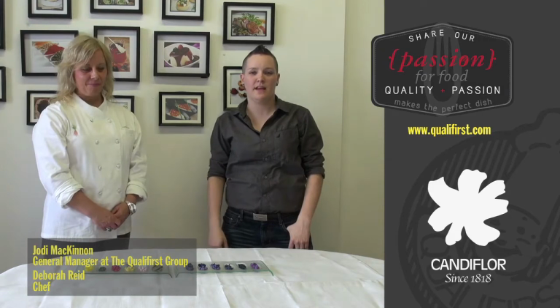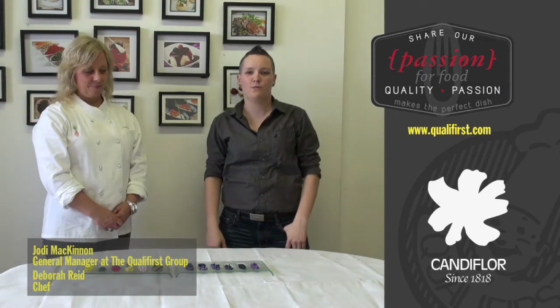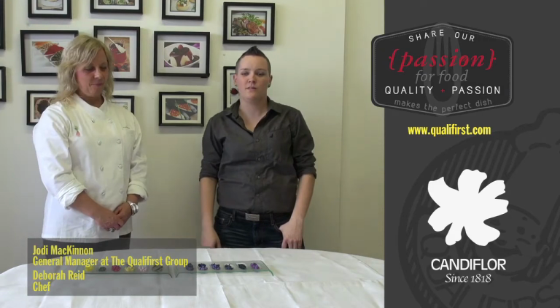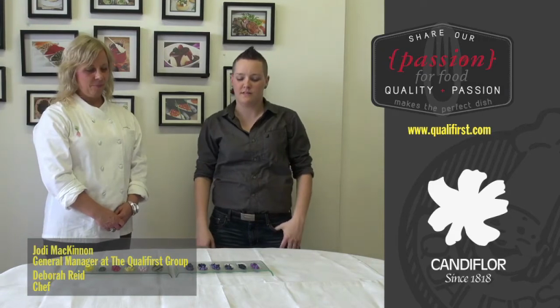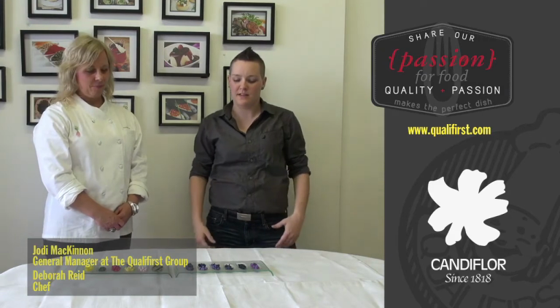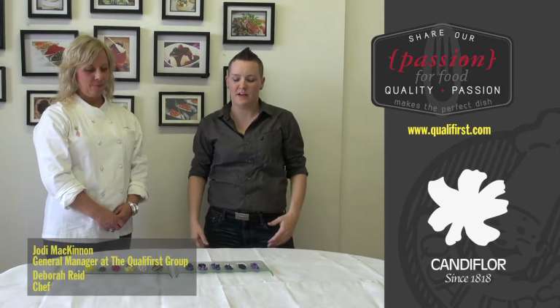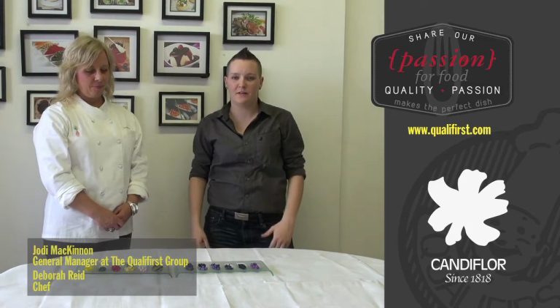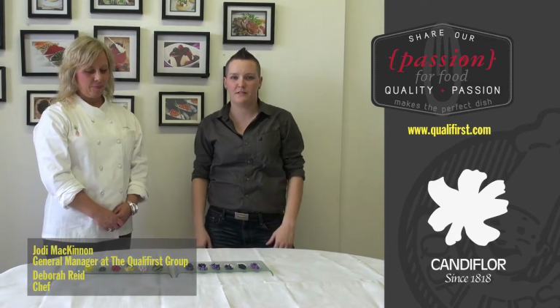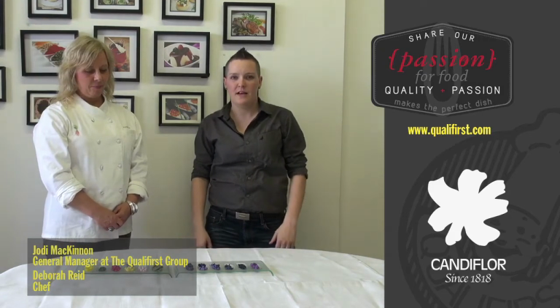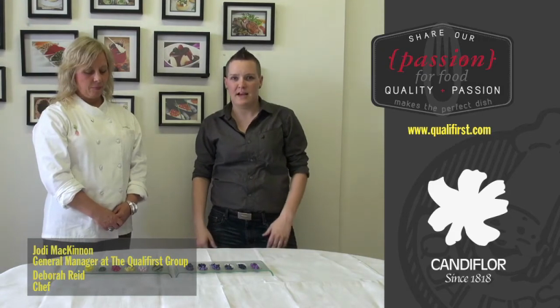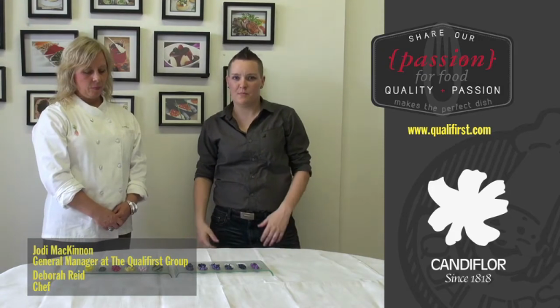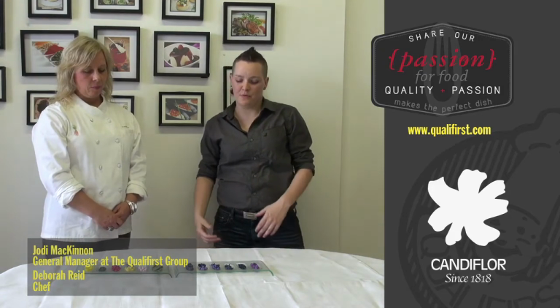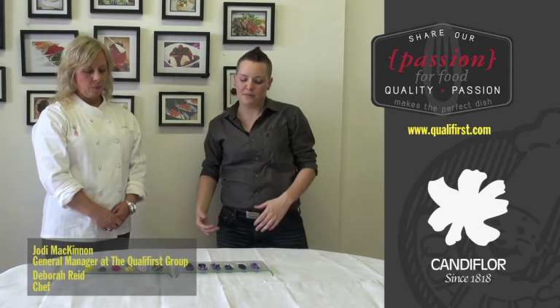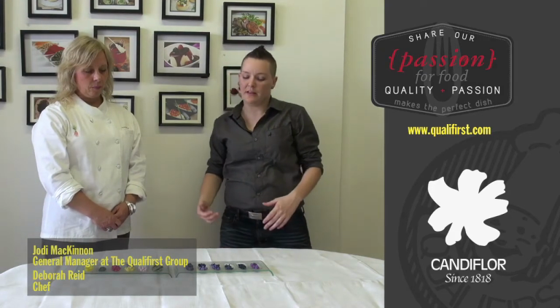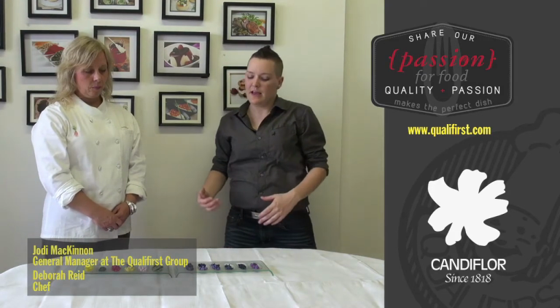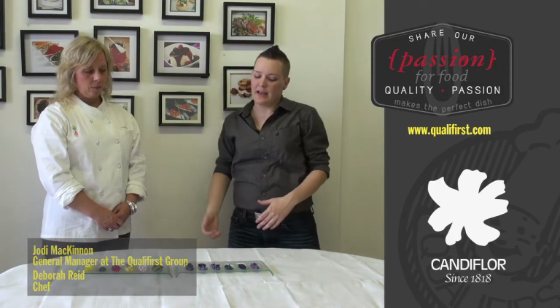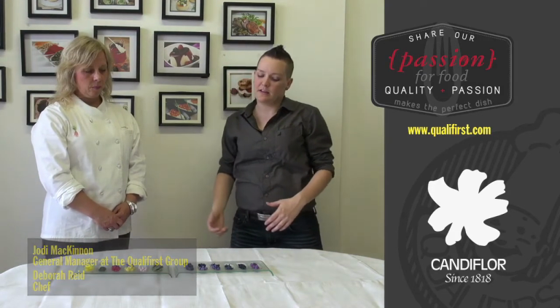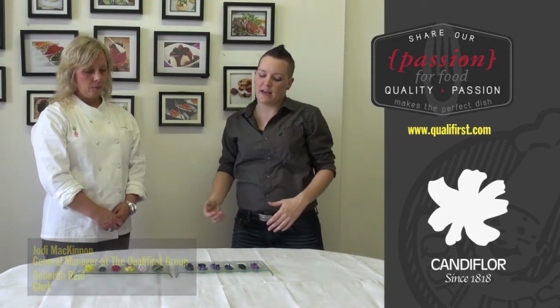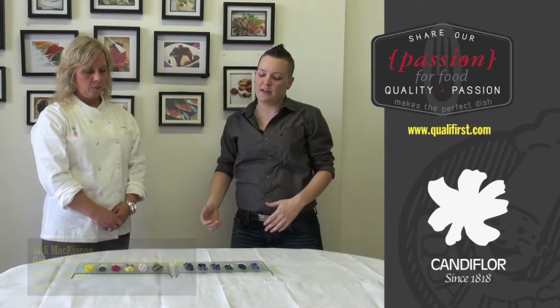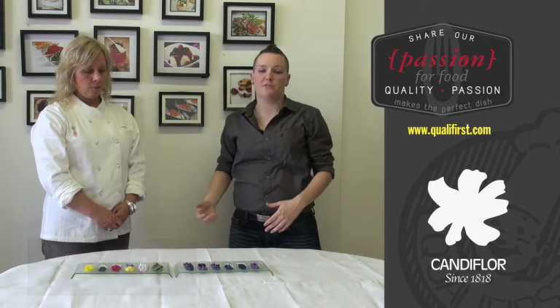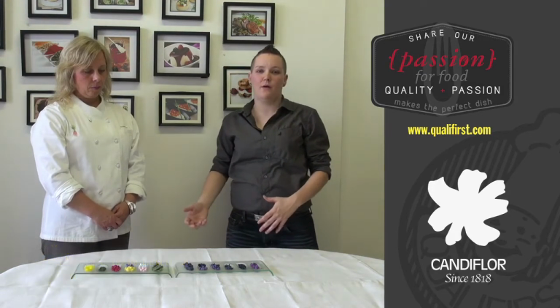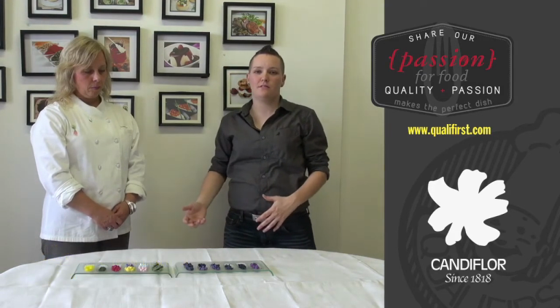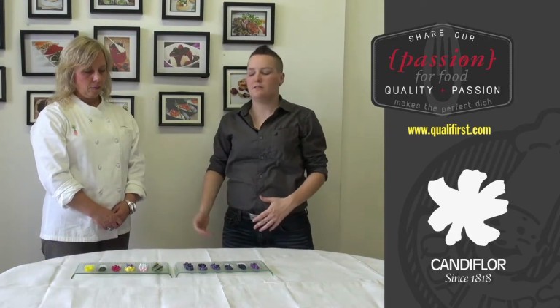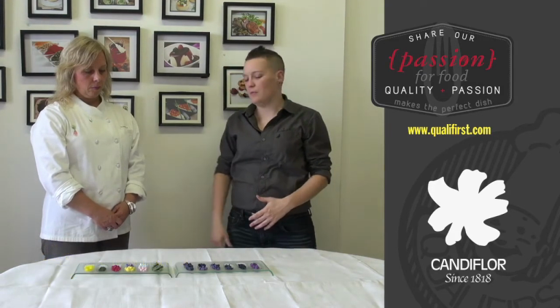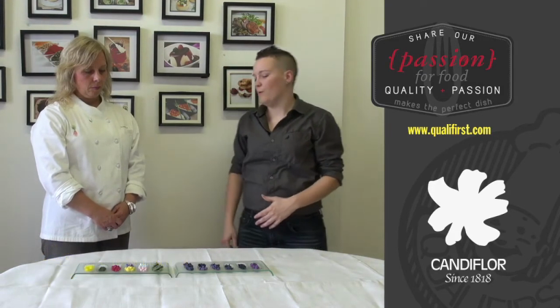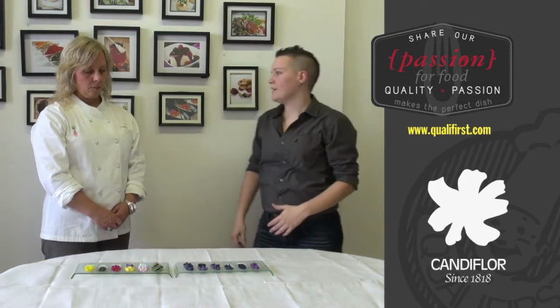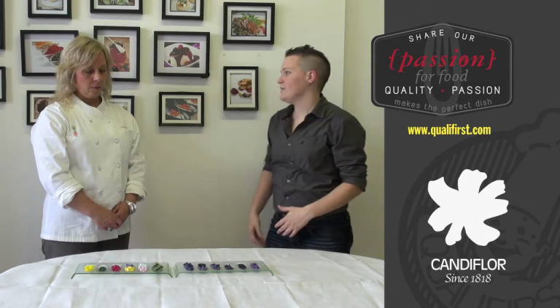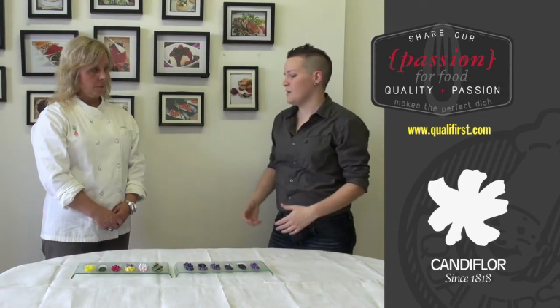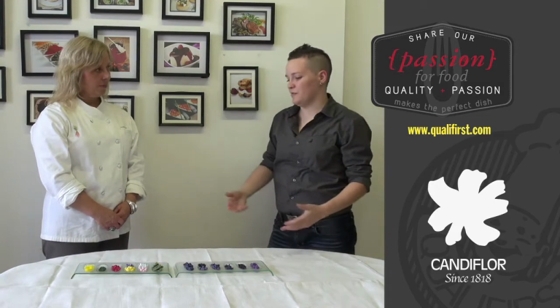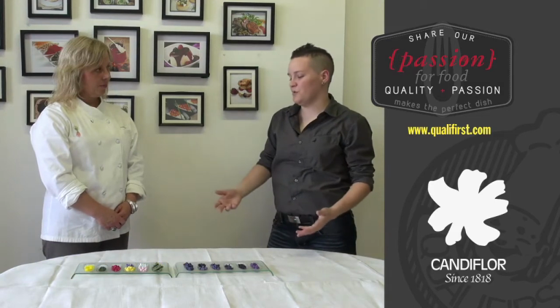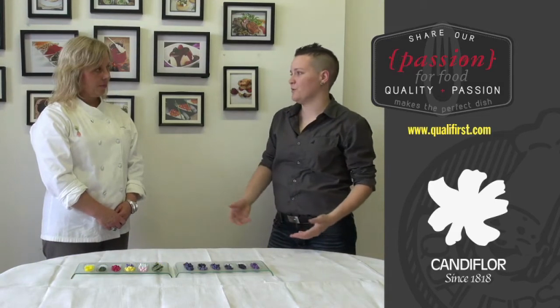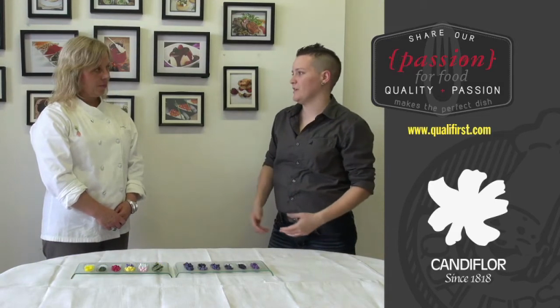Candy Flore, since the 1800s, has been producing hand candied flowers. Debra, what can you tell me about this beautiful range?